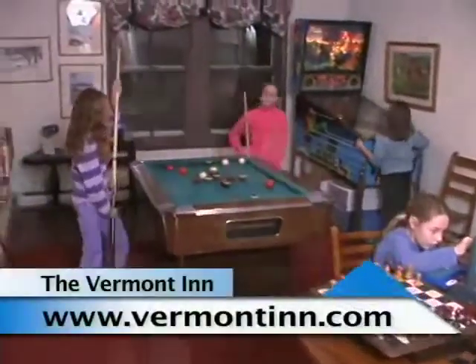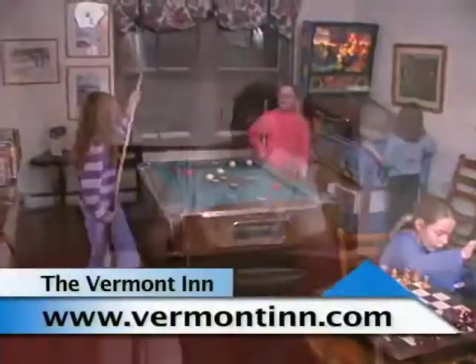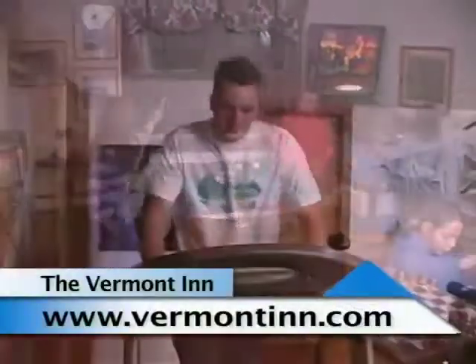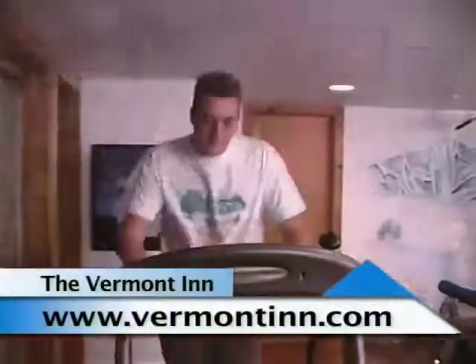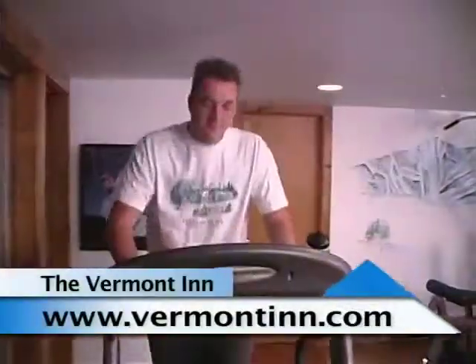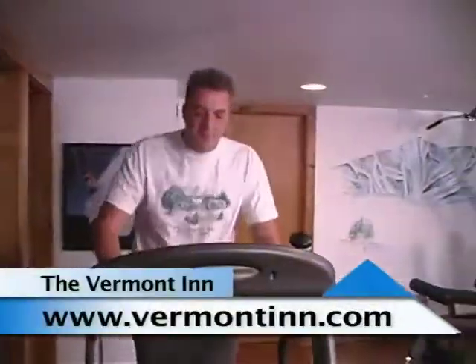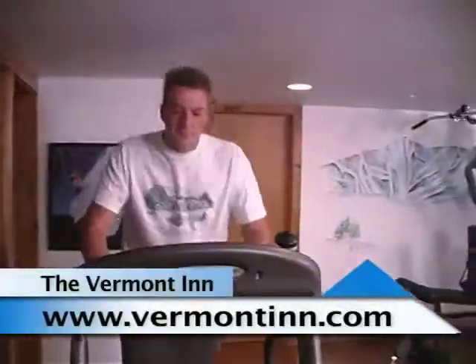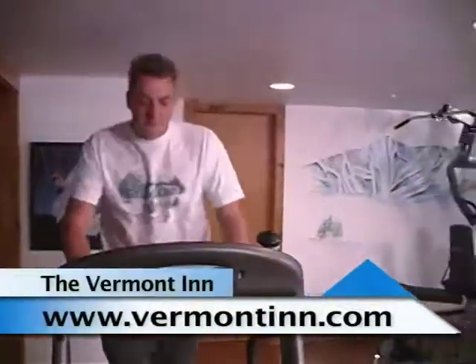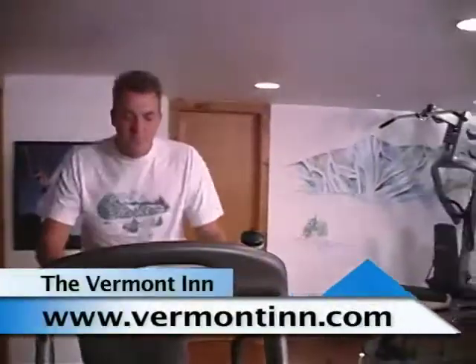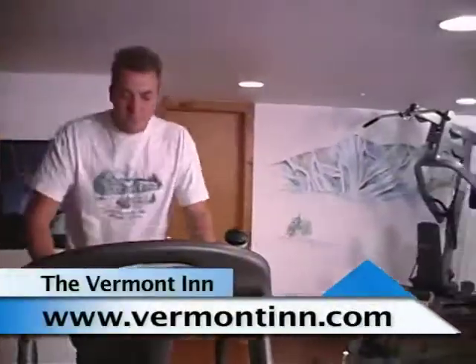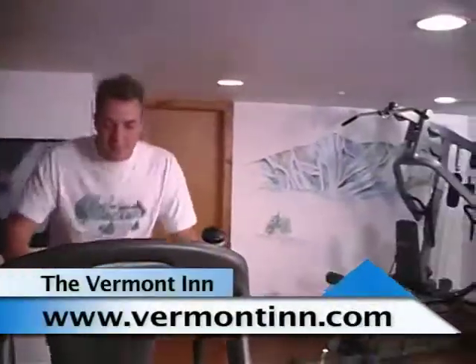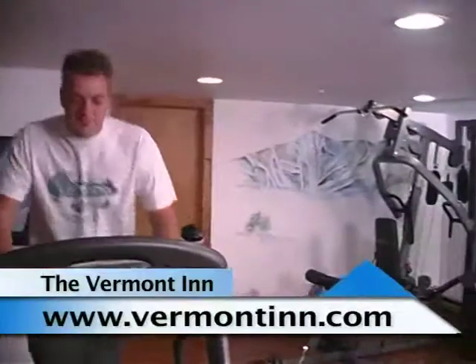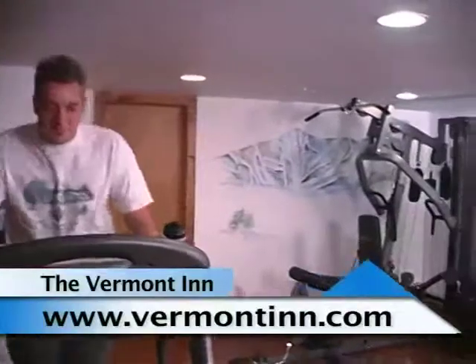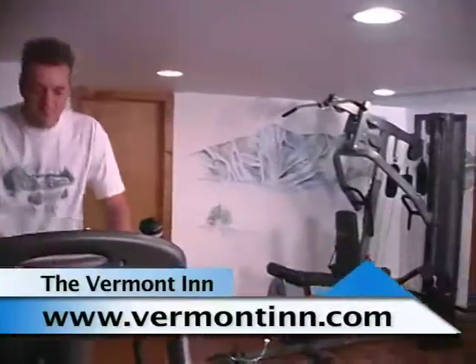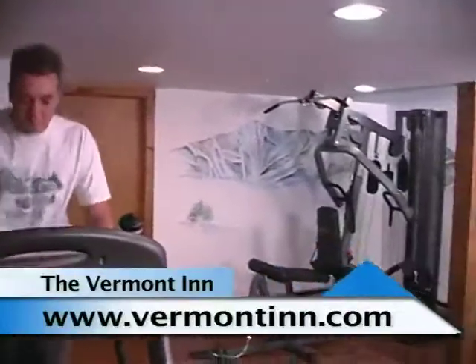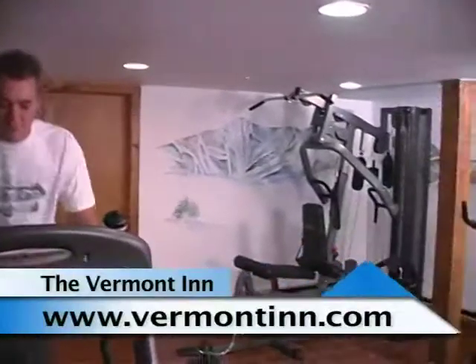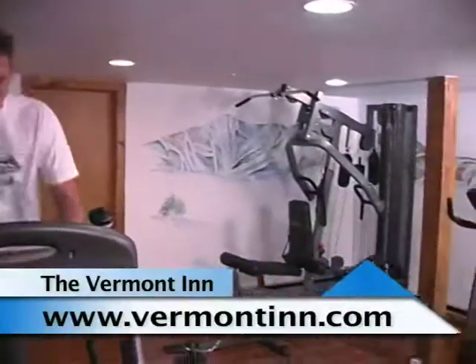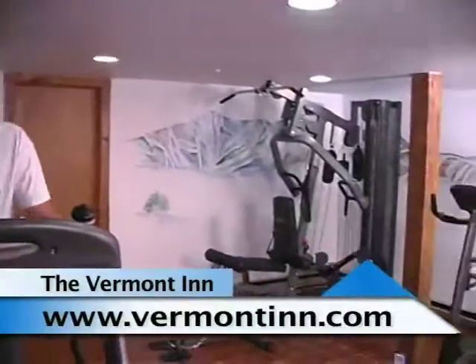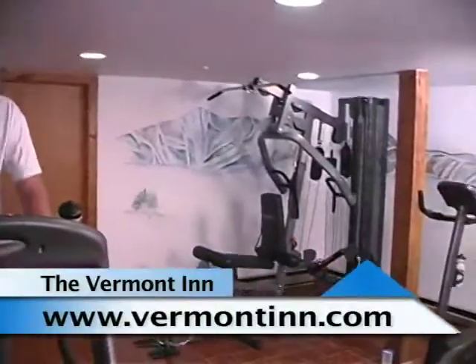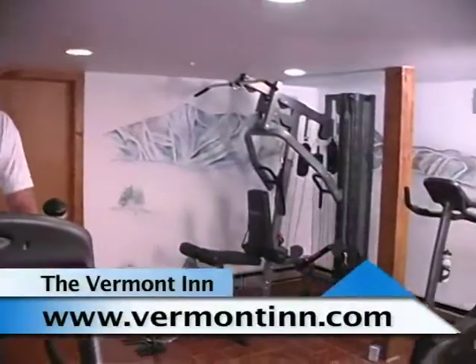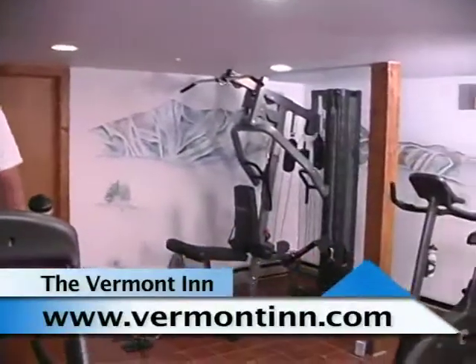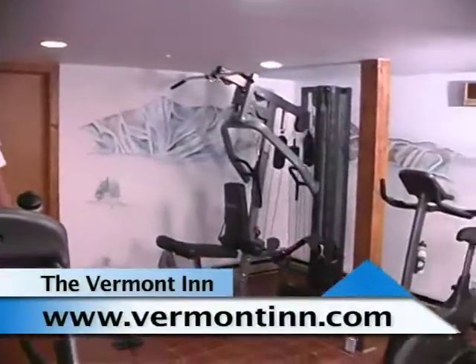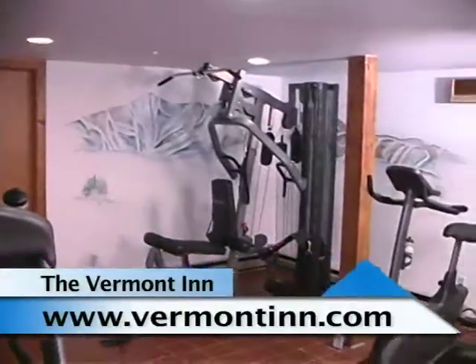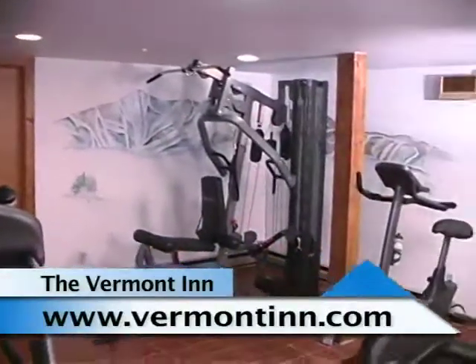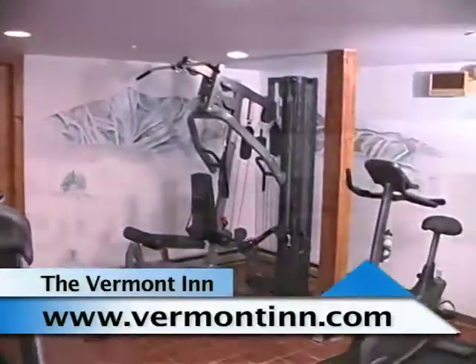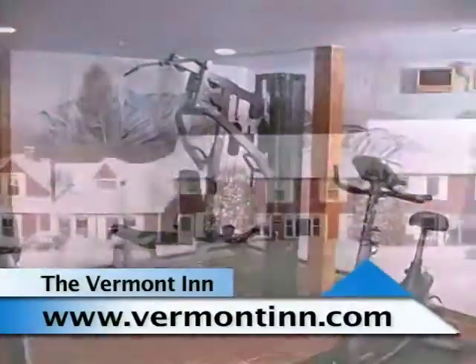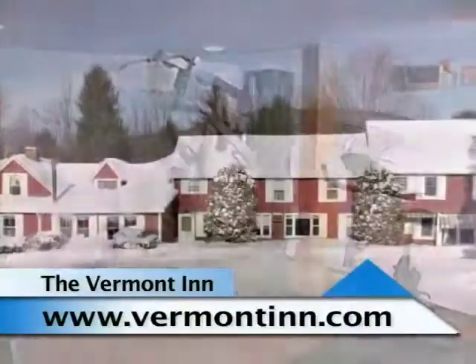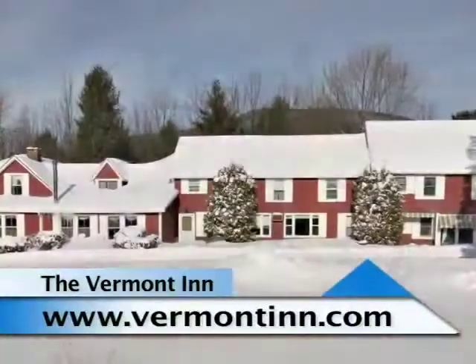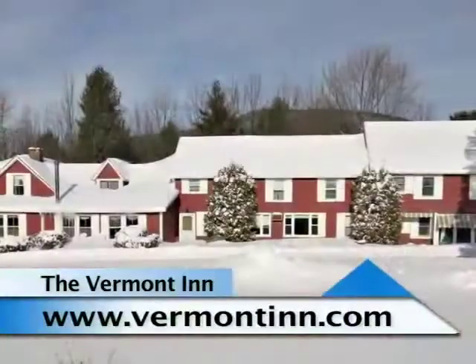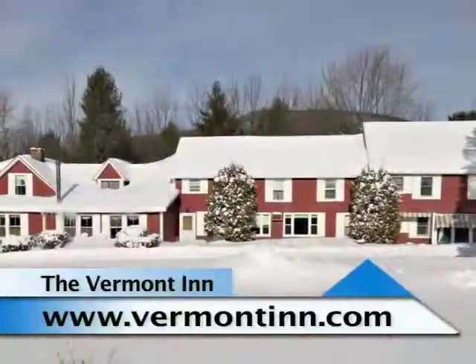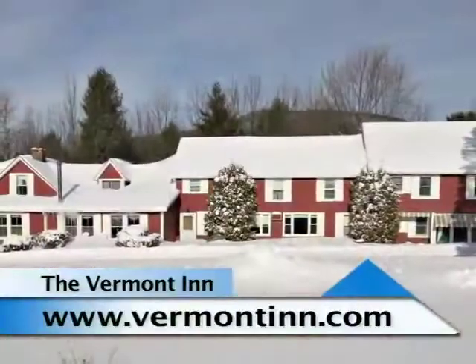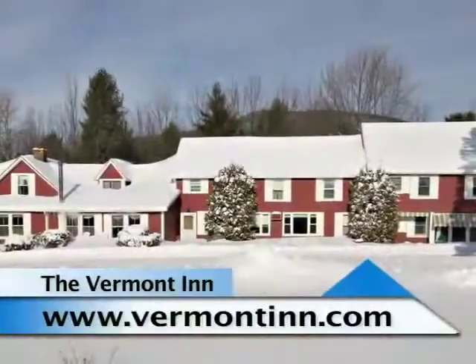For the adults in the party, they have a state-of-the-art fitness center that looks out at the mountains, plus an outdoor hot tub and sauna.